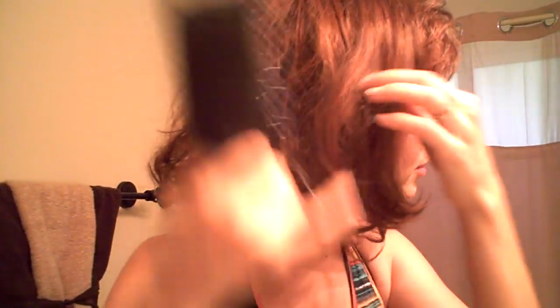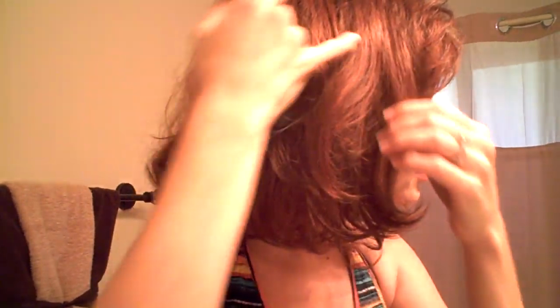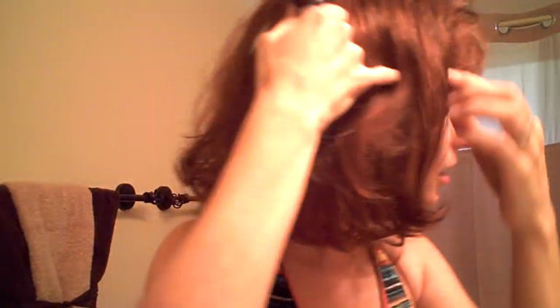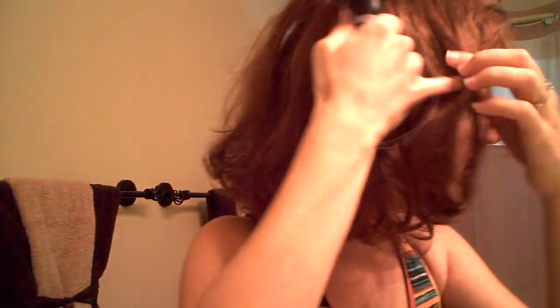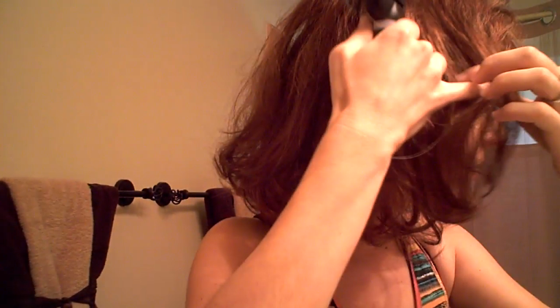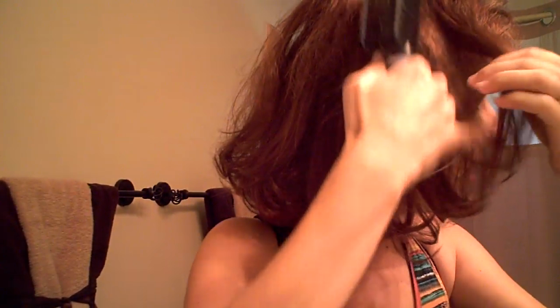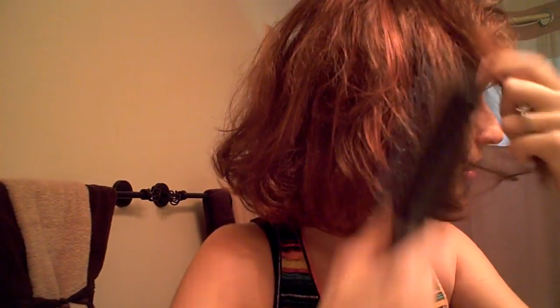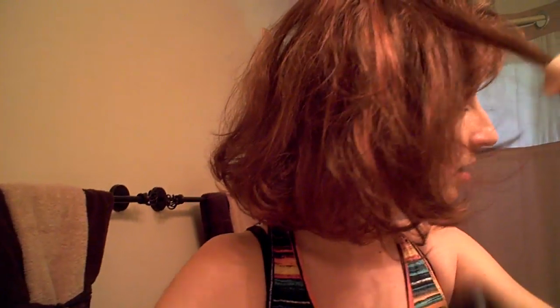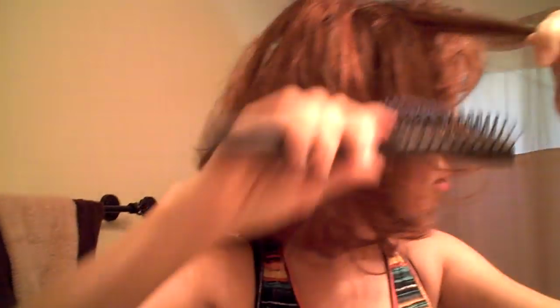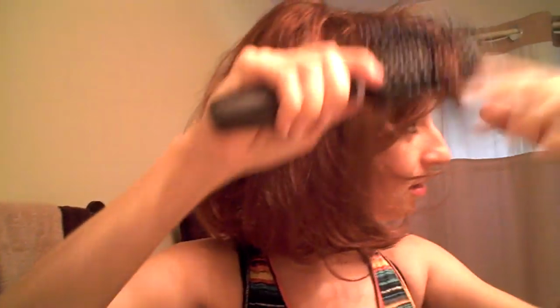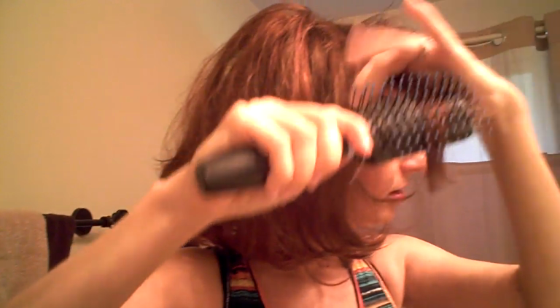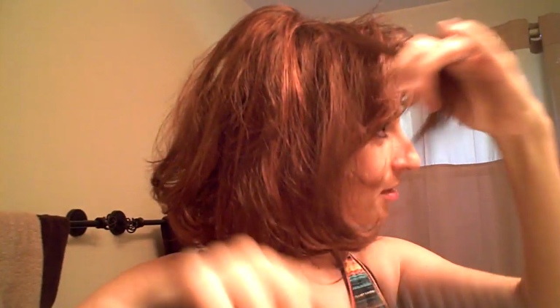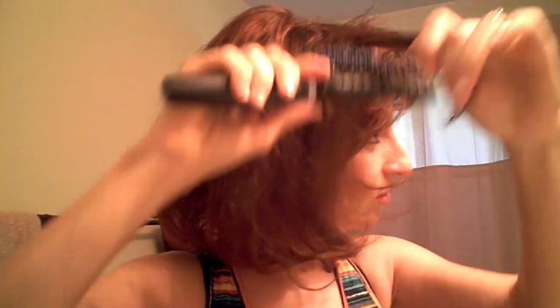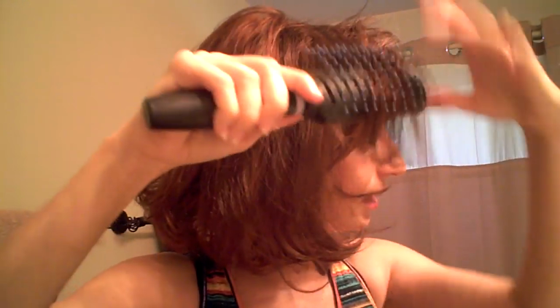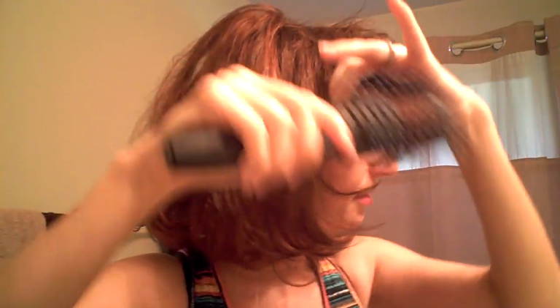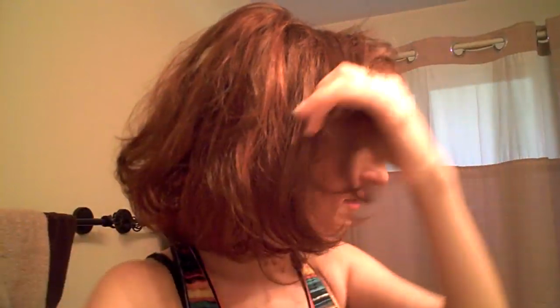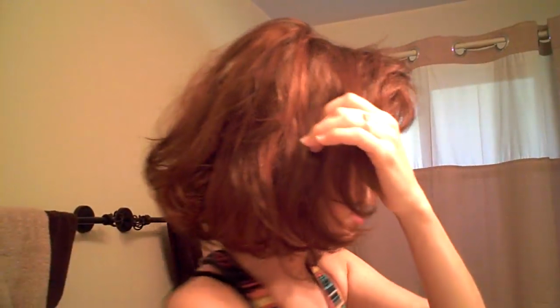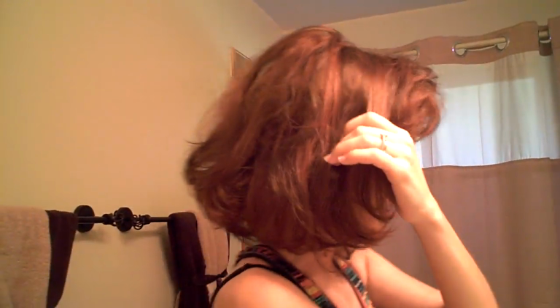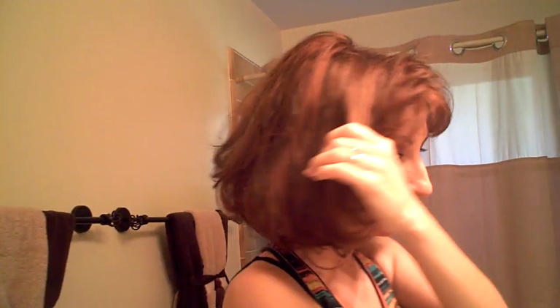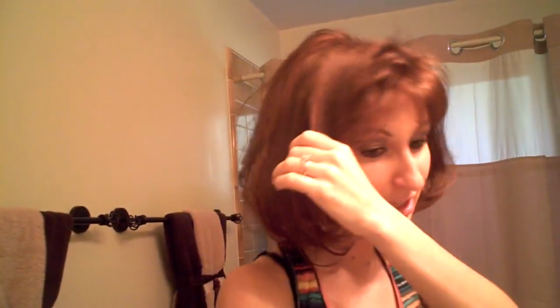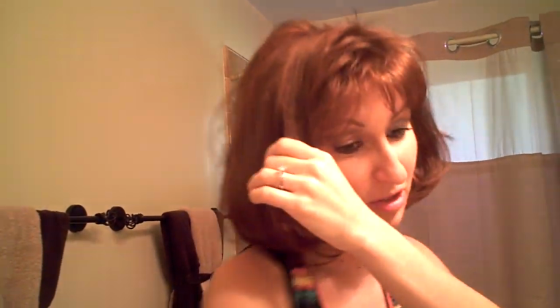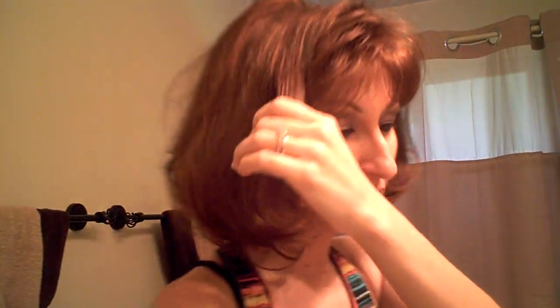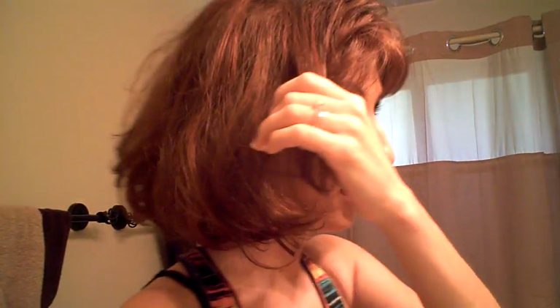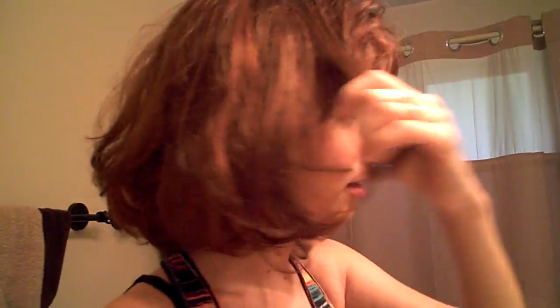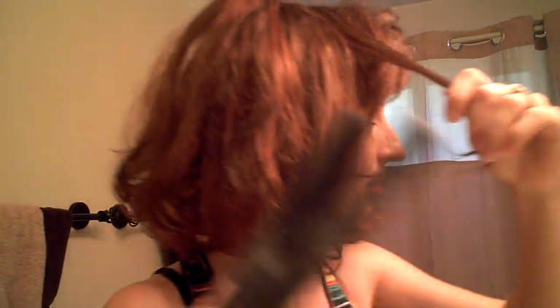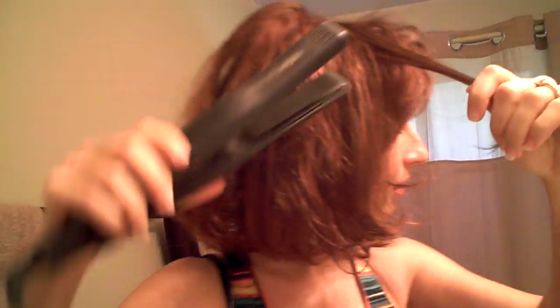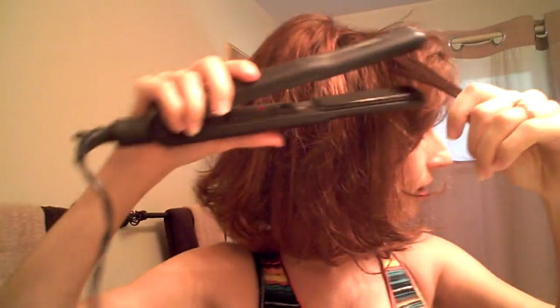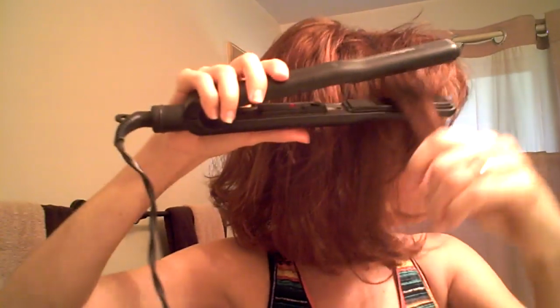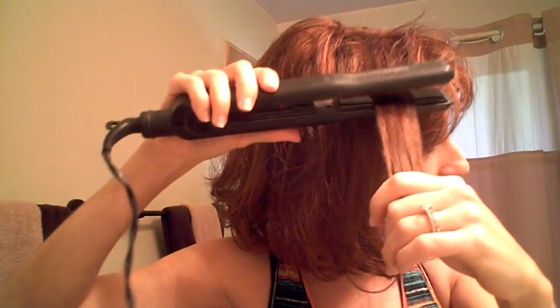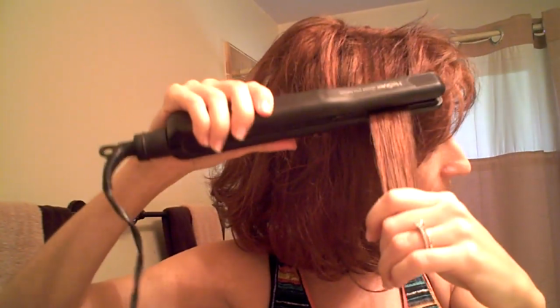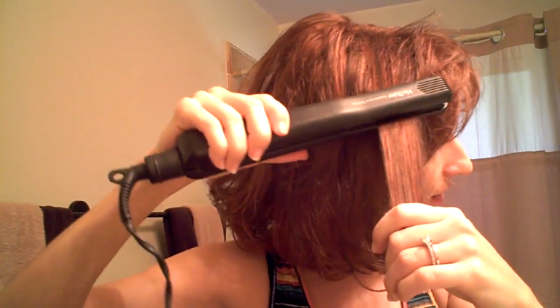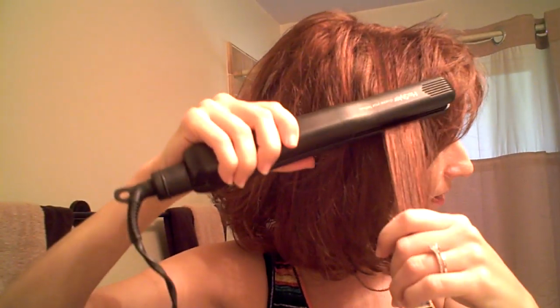Just take a little bit. So I heated up my flat iron like you would your own hair, and I'm just going to flat iron.